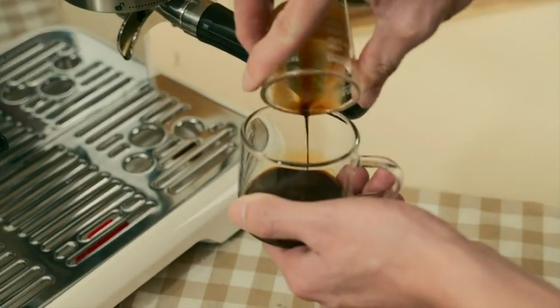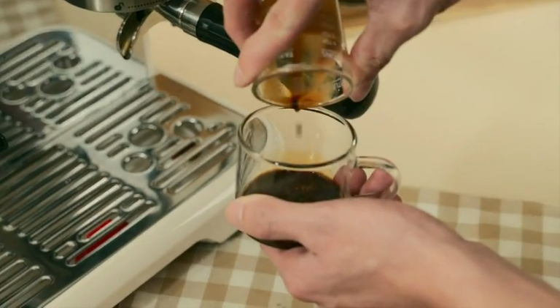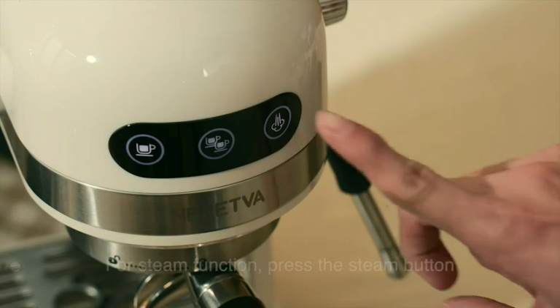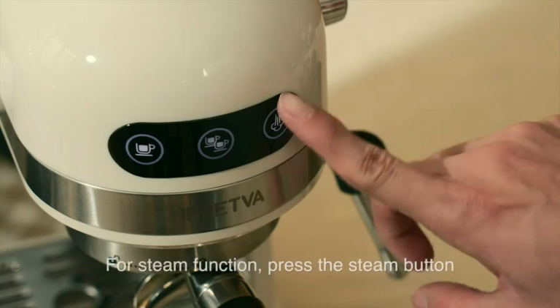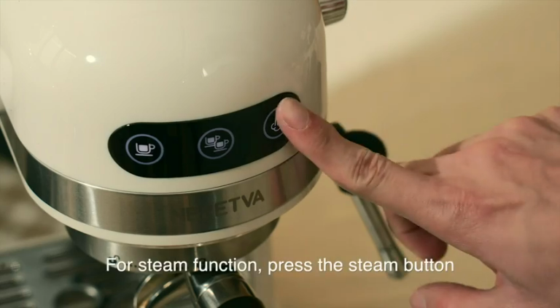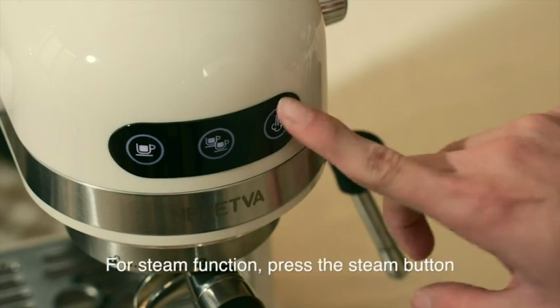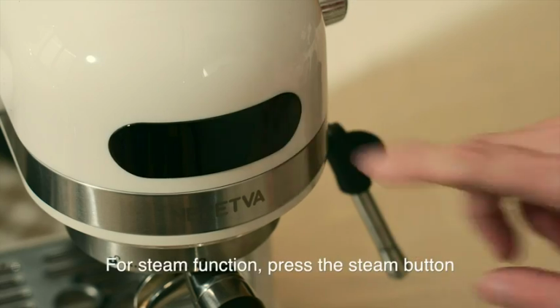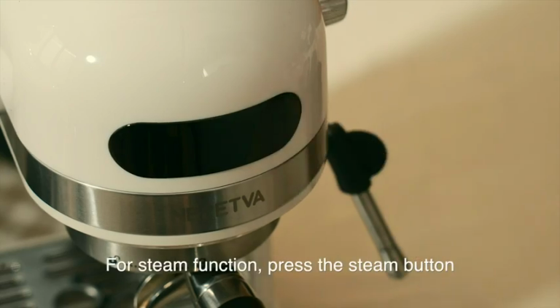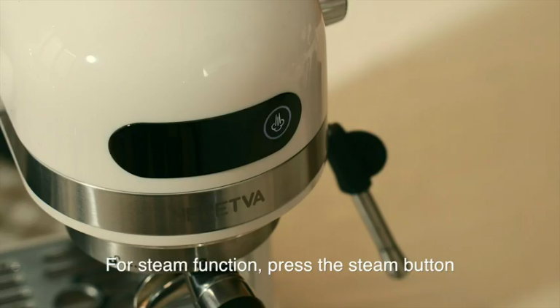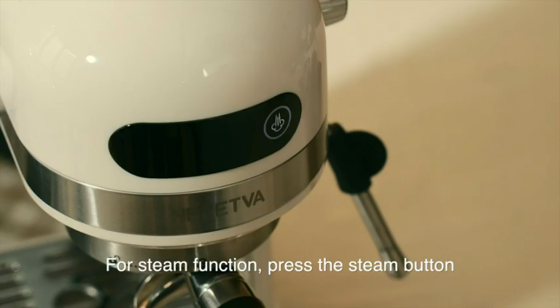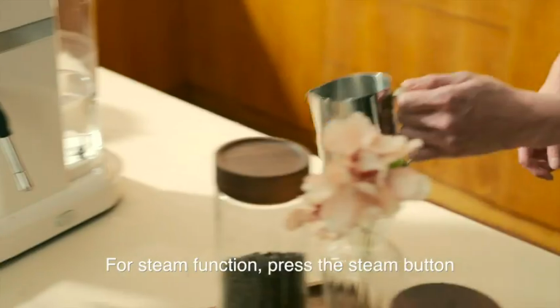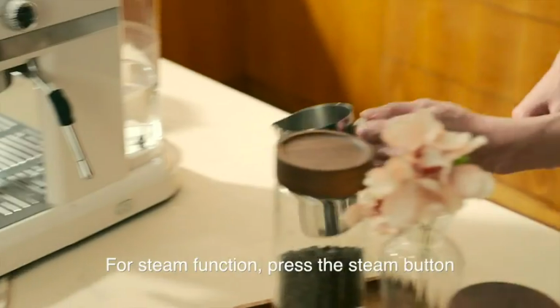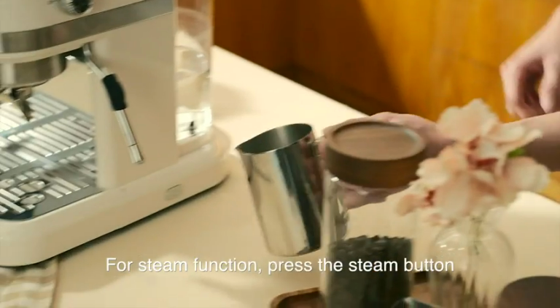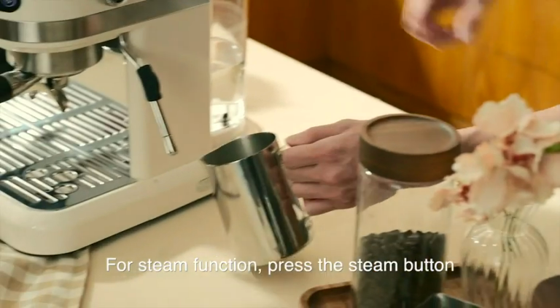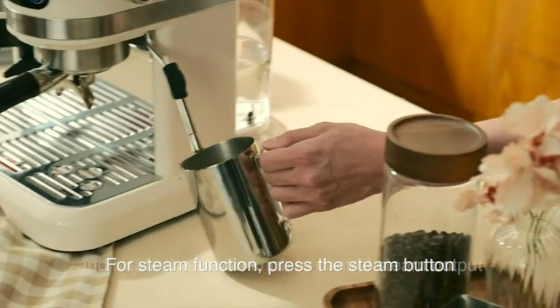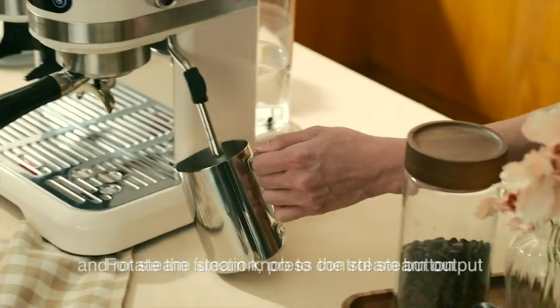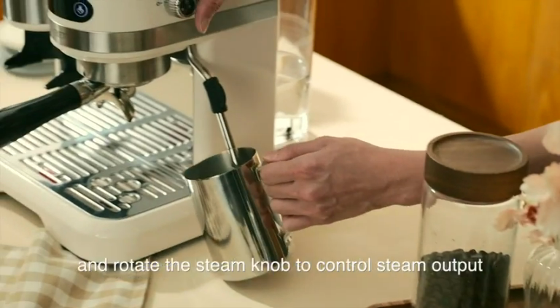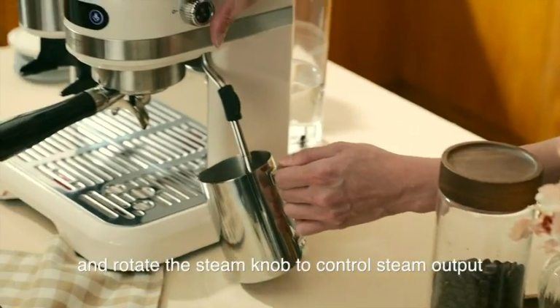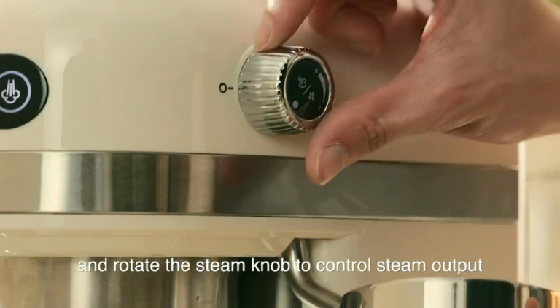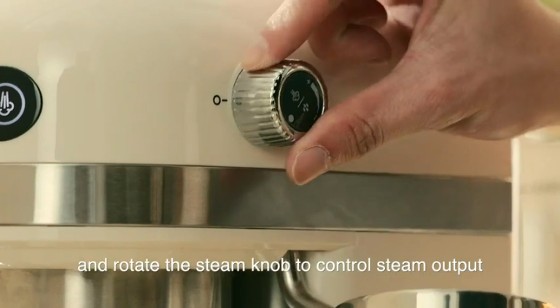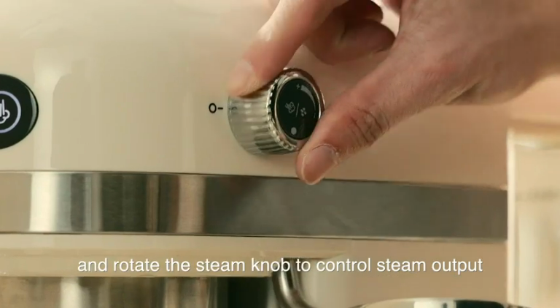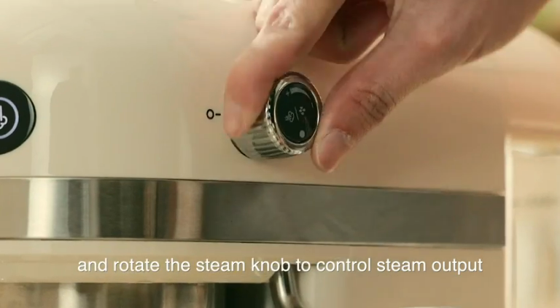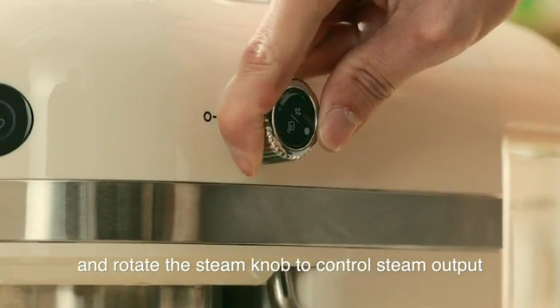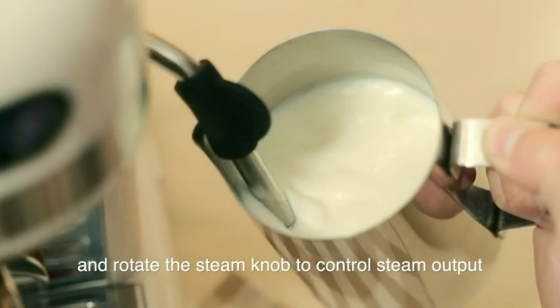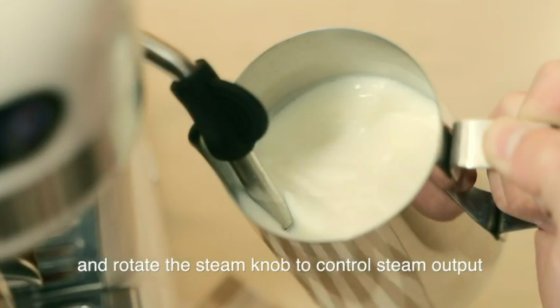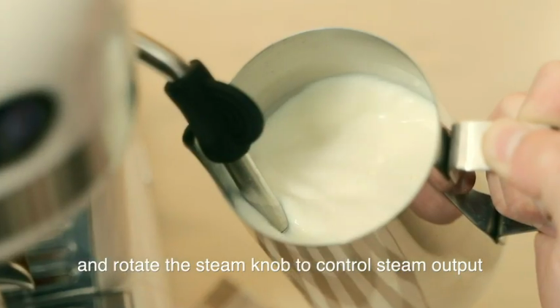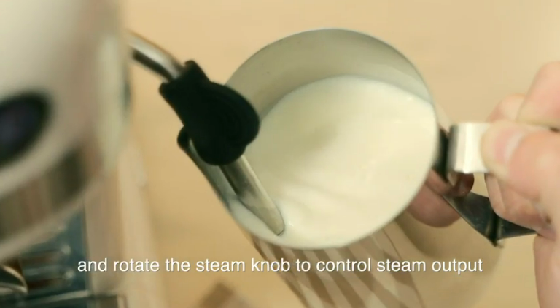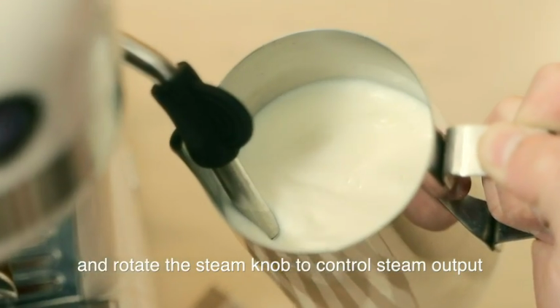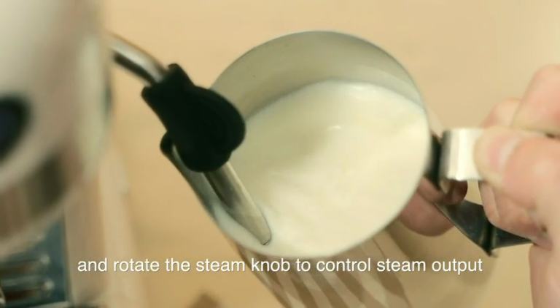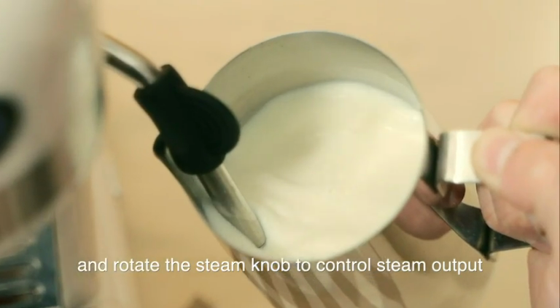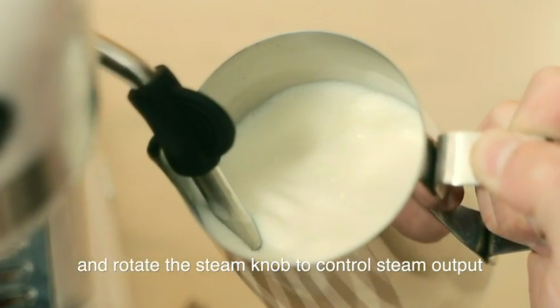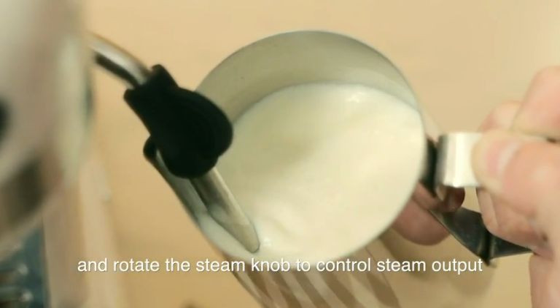For the steam function, press the steam button and rotate the steam knob to control steam output.